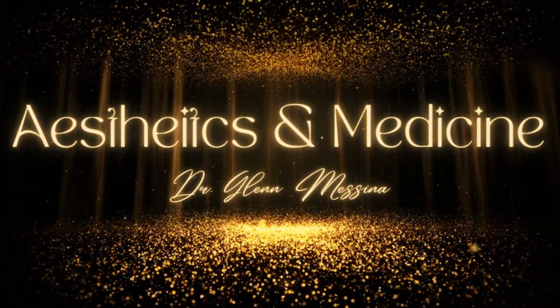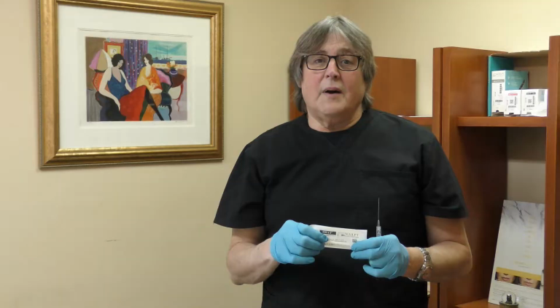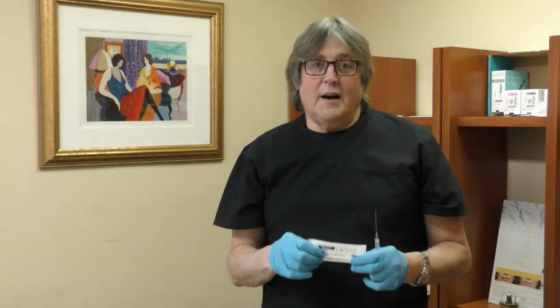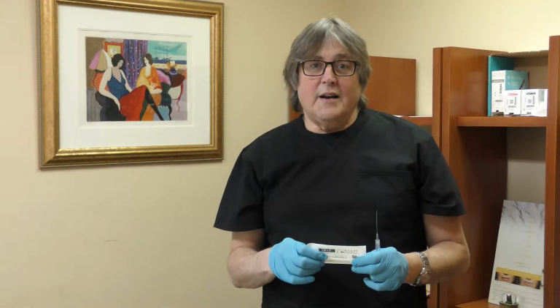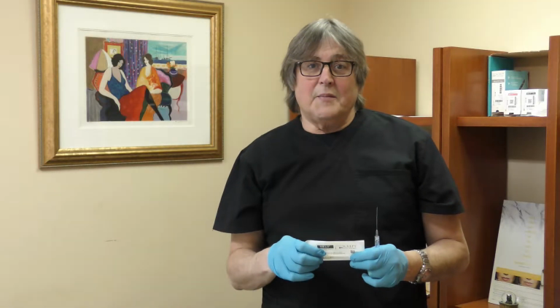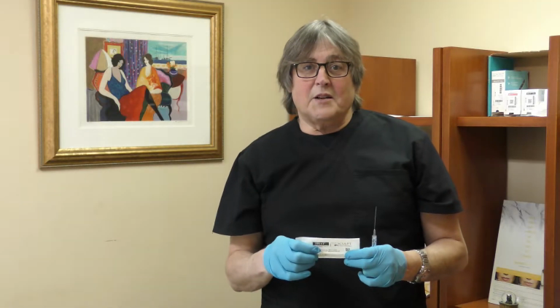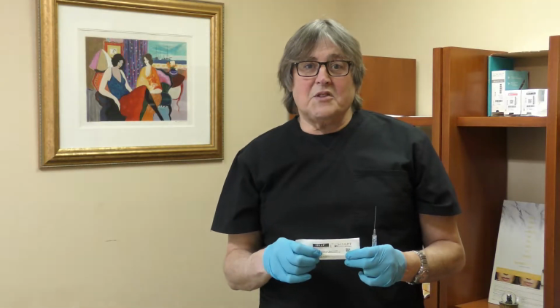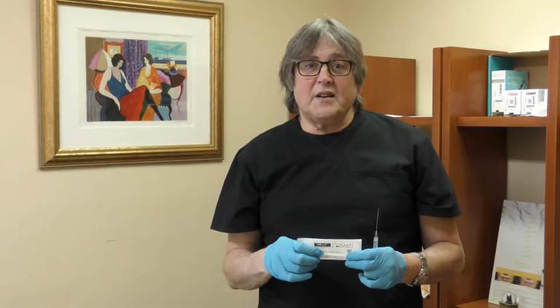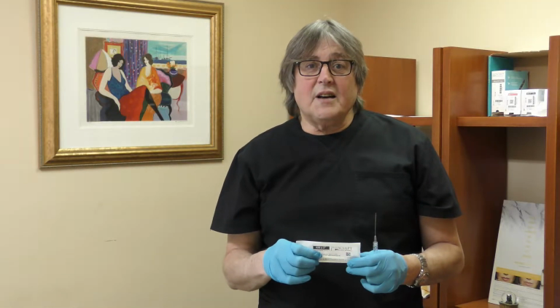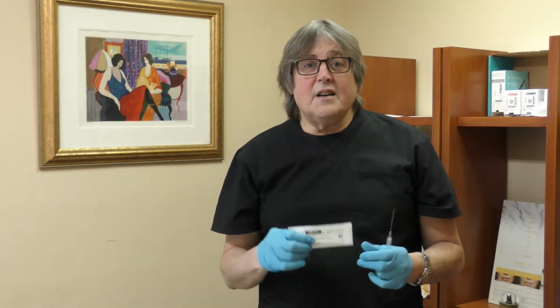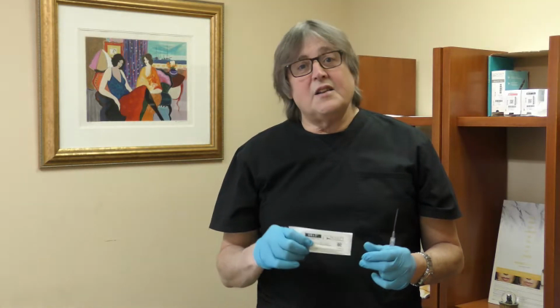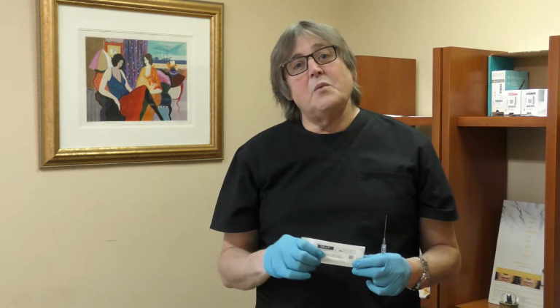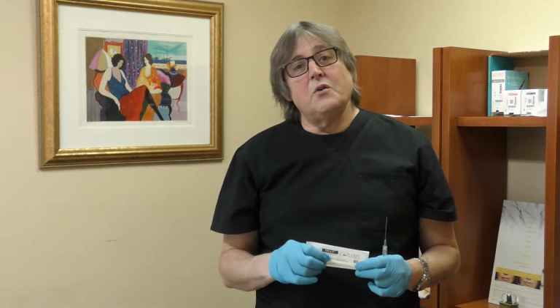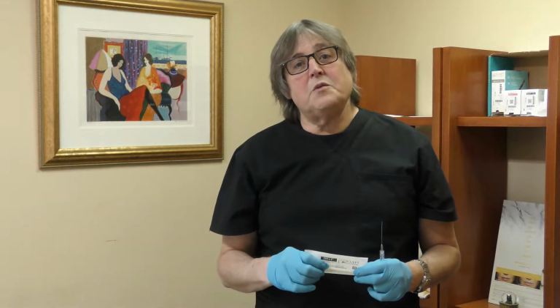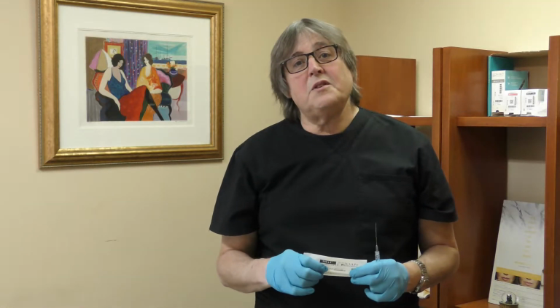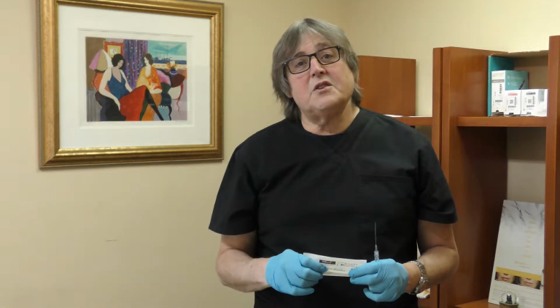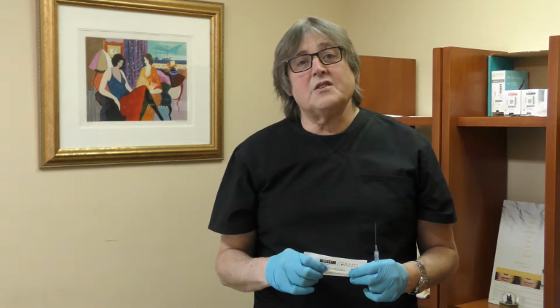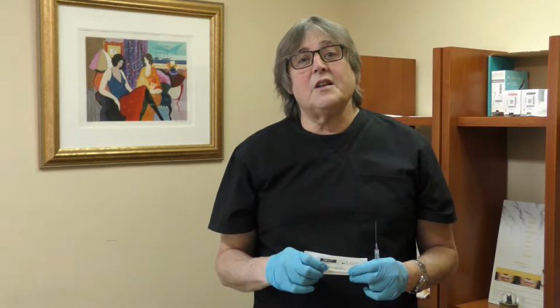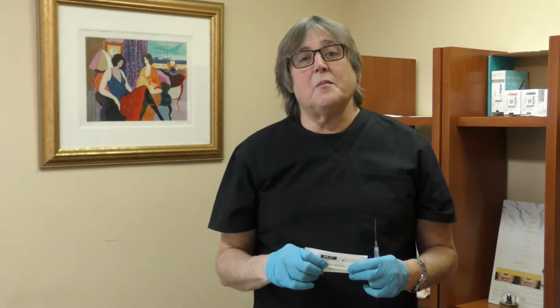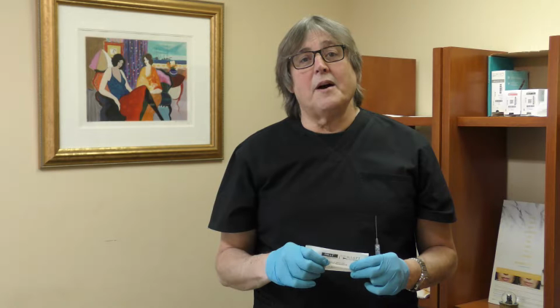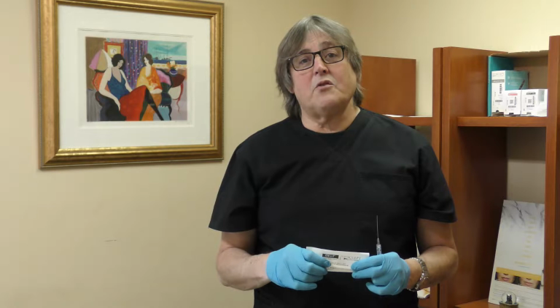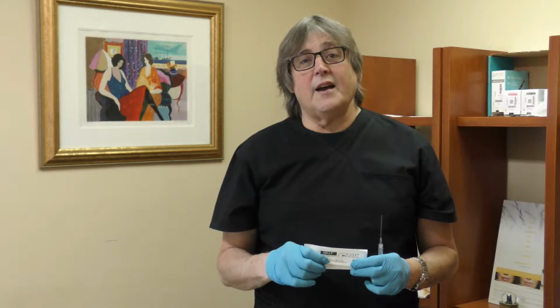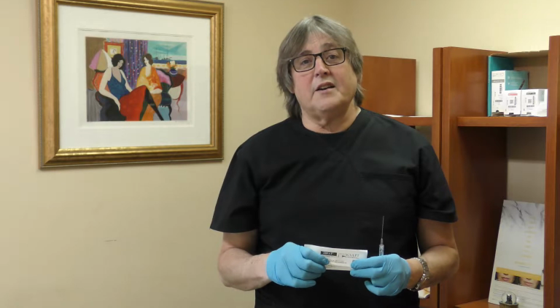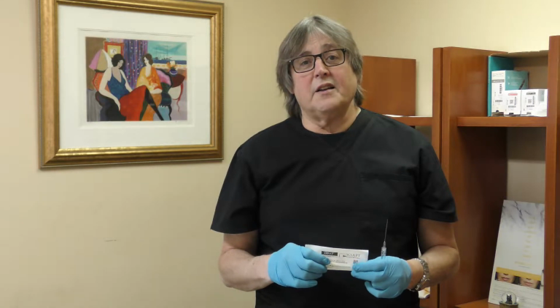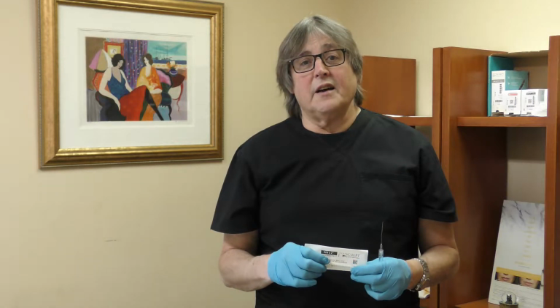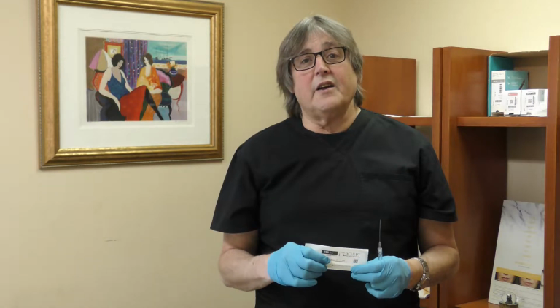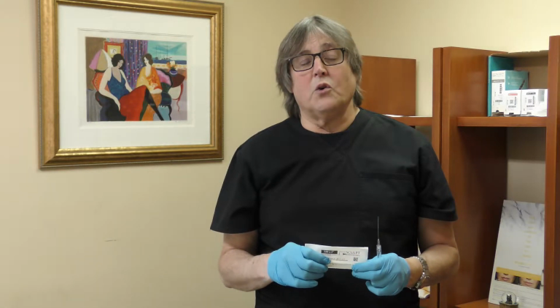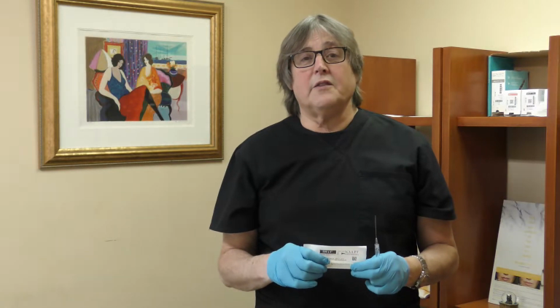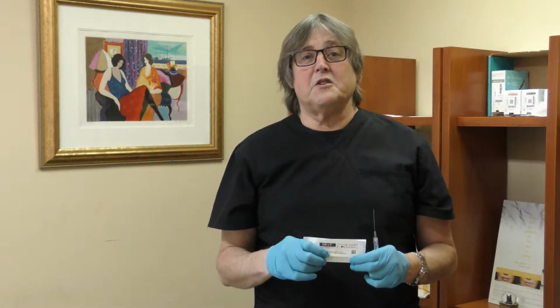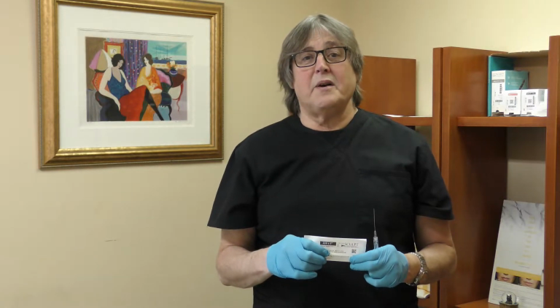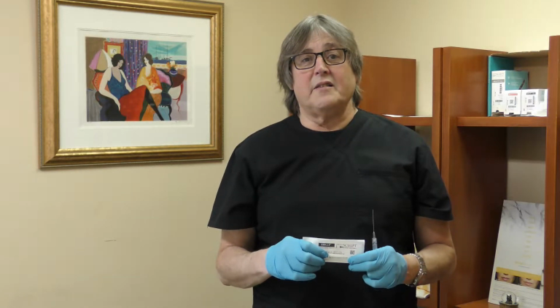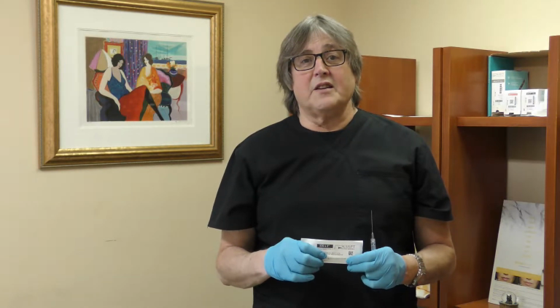Hi, I'm Dr. Messina. Today we're going to be discussing the micro cannula and all of its benefits.